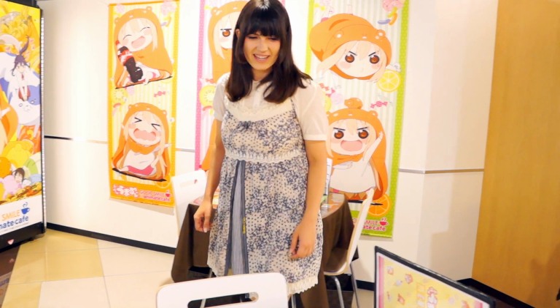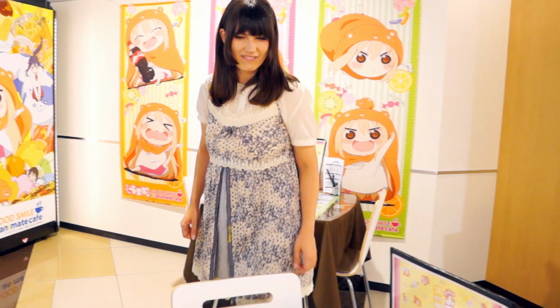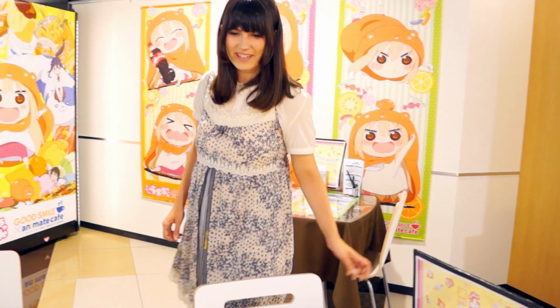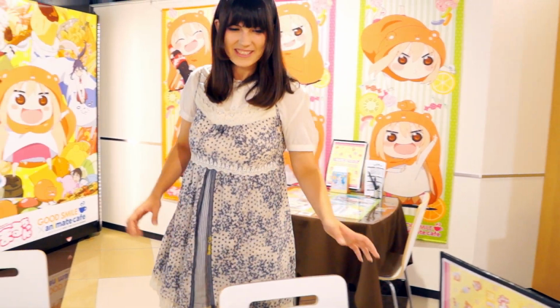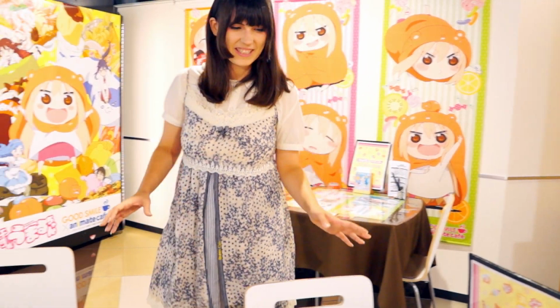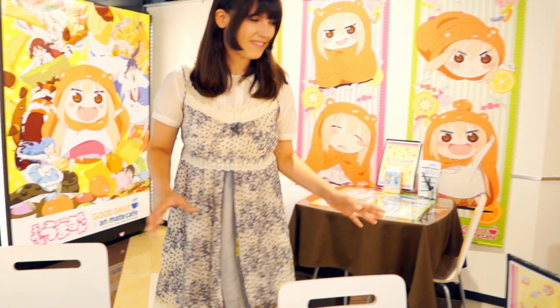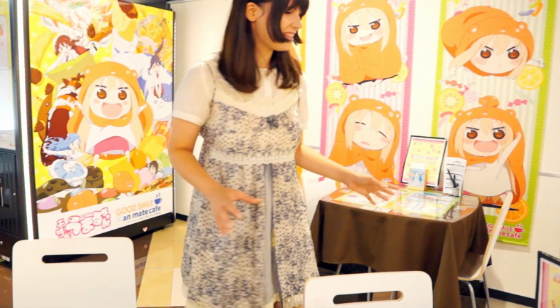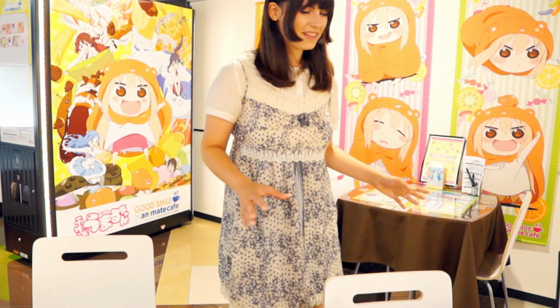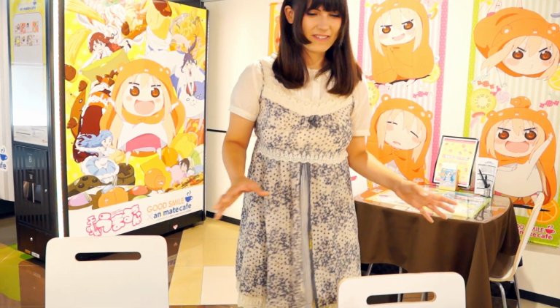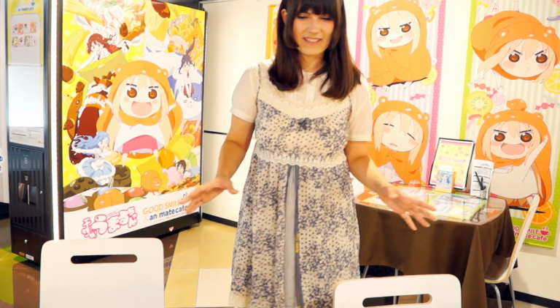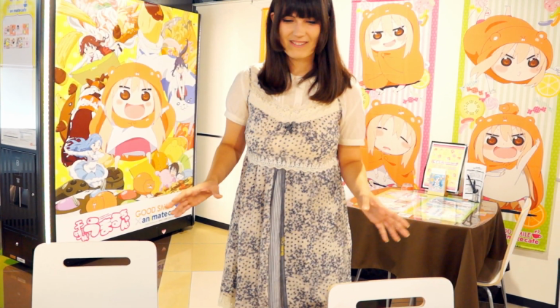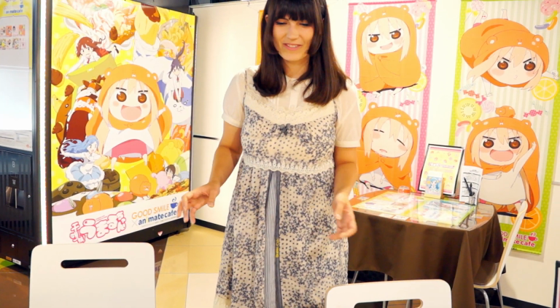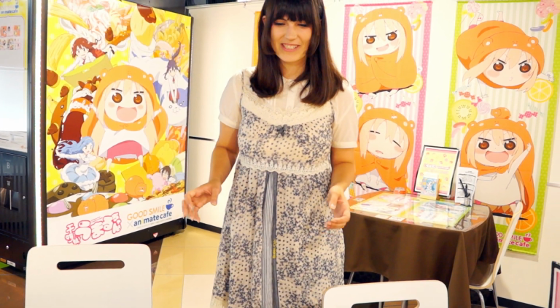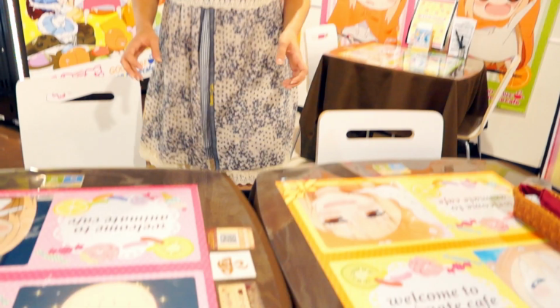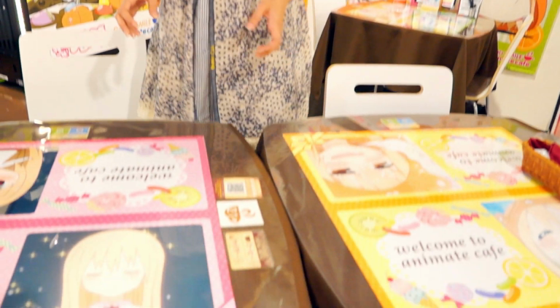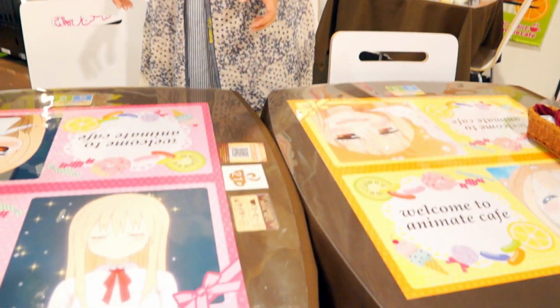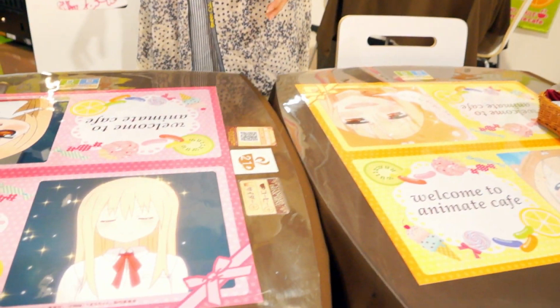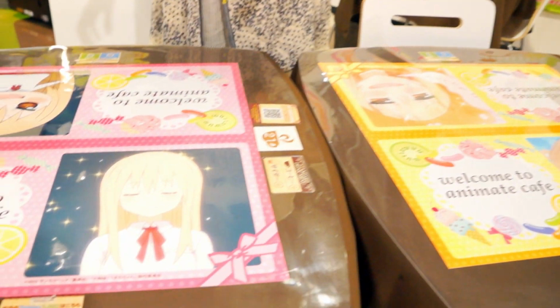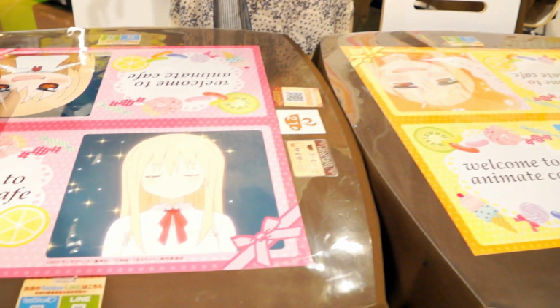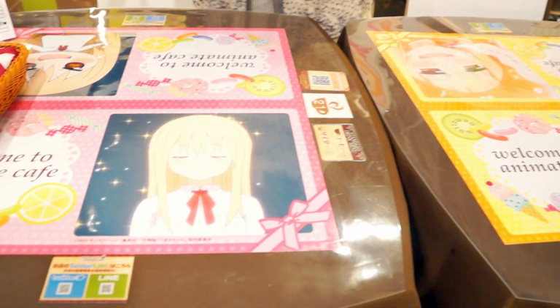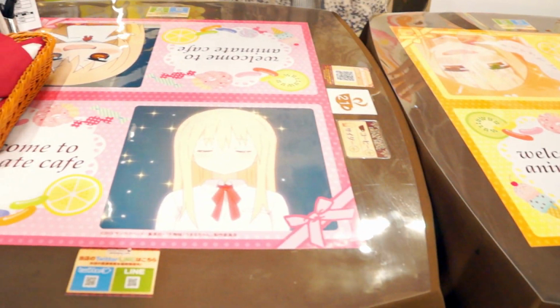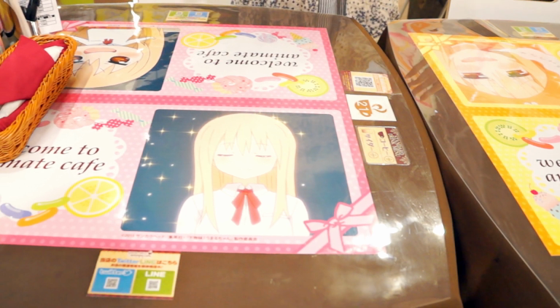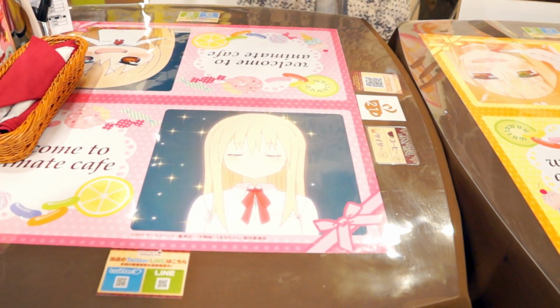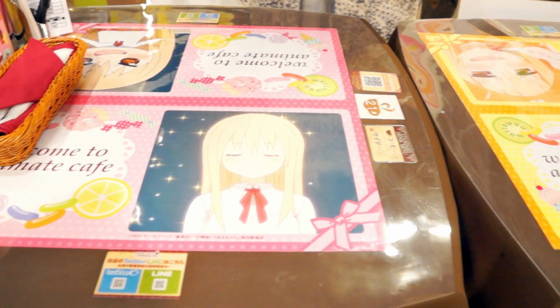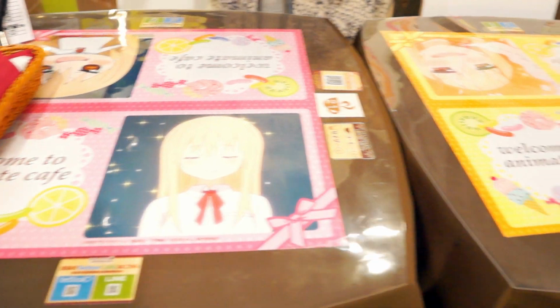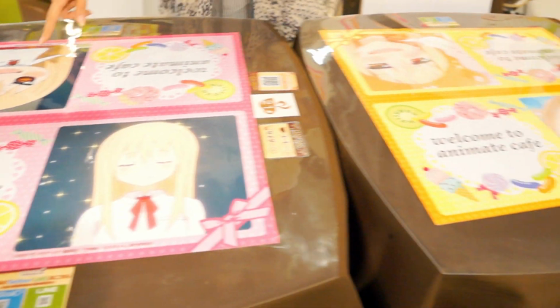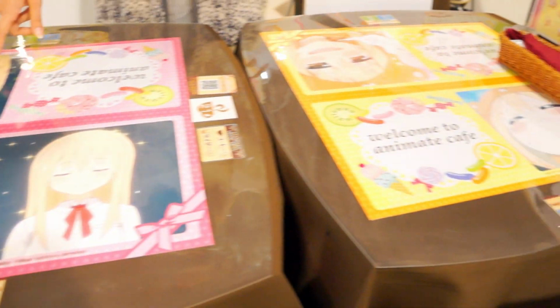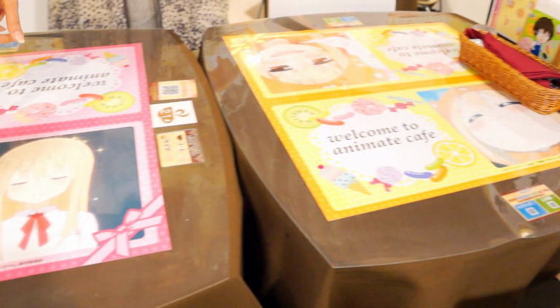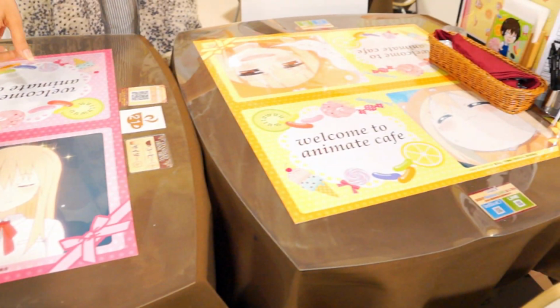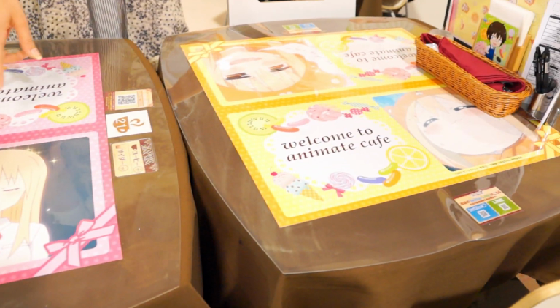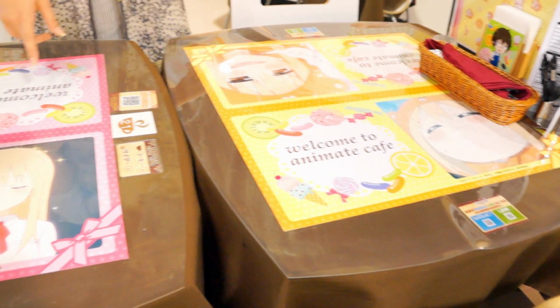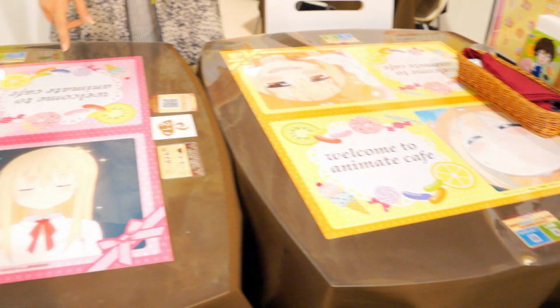Every seat has different illustrations. This seat is Umaru-chan — a kawaii lazy Umaru-chan and cute Umaru-chan.